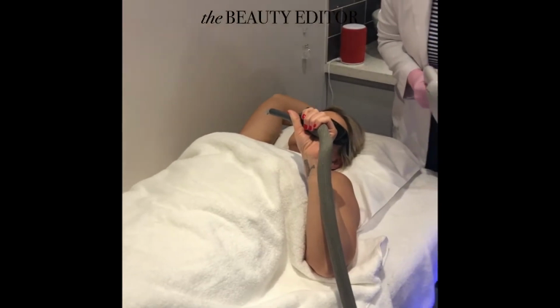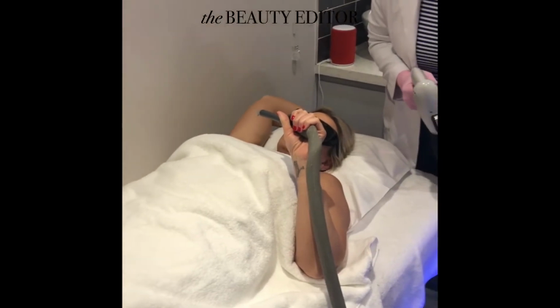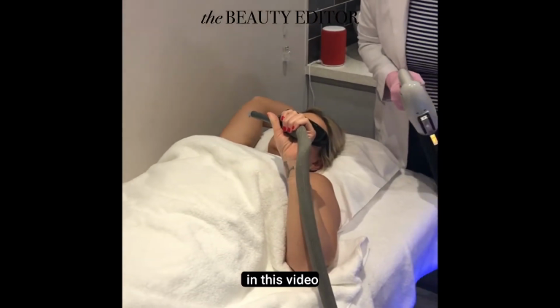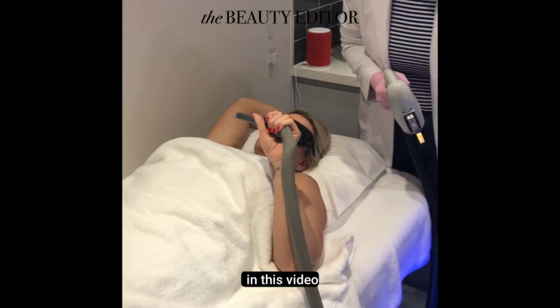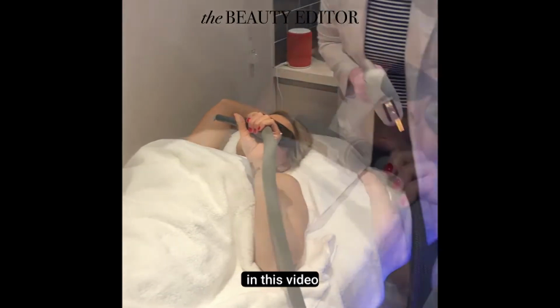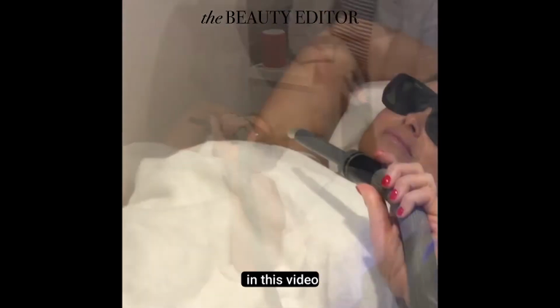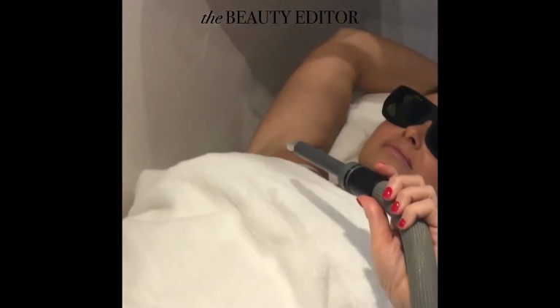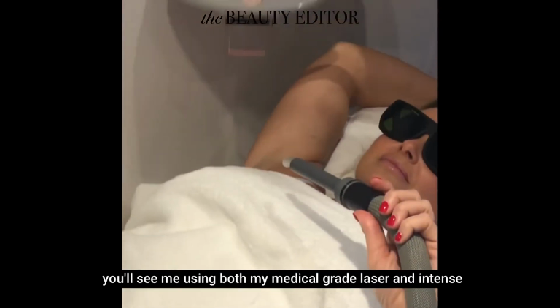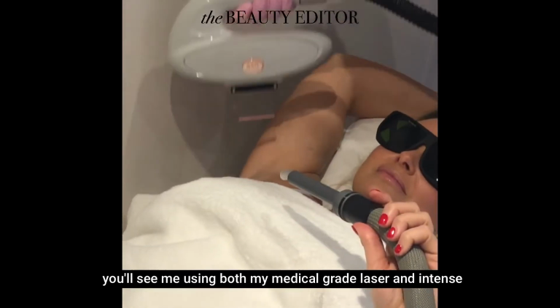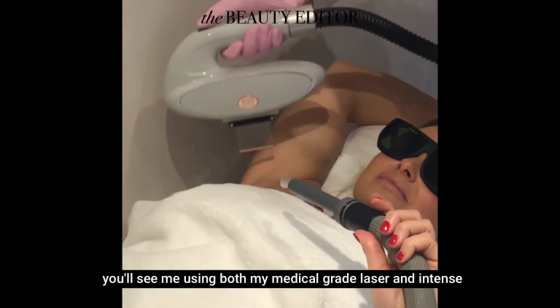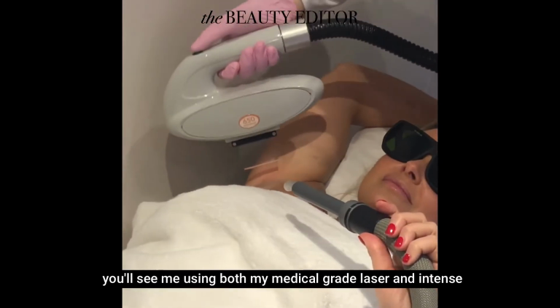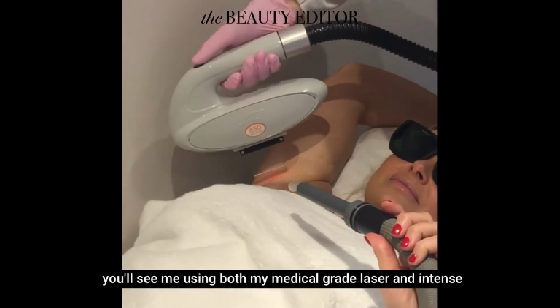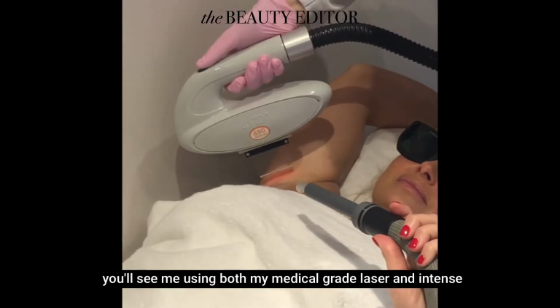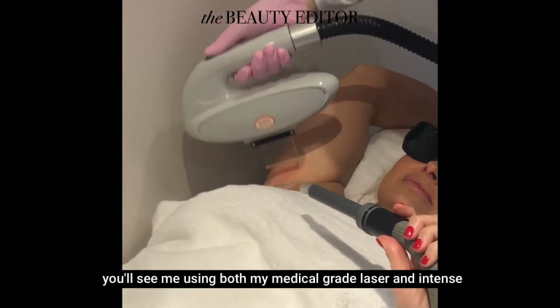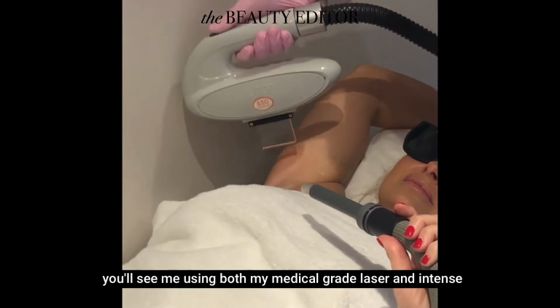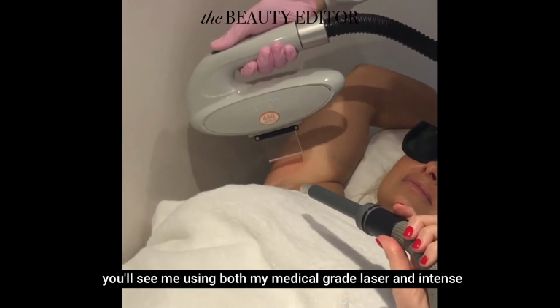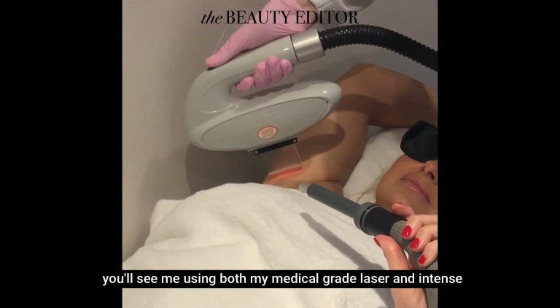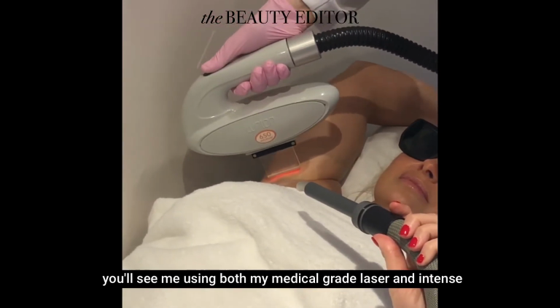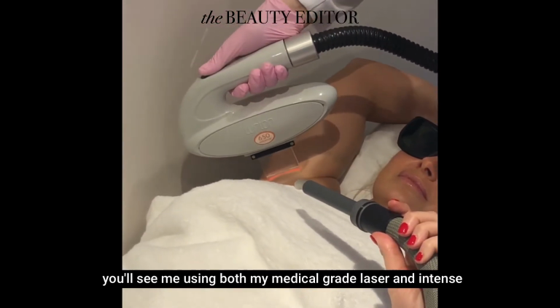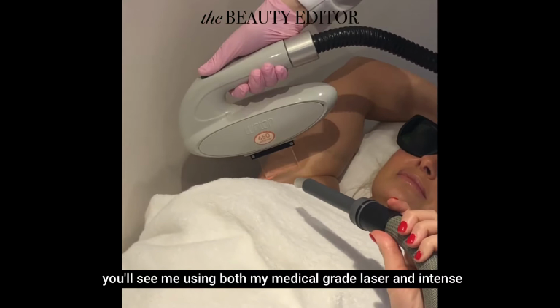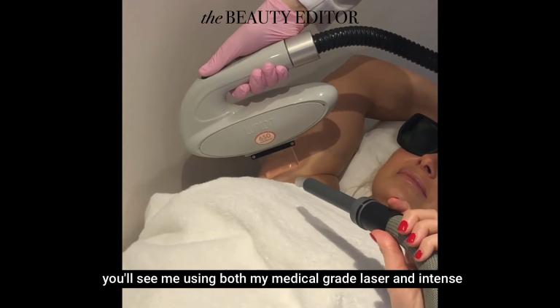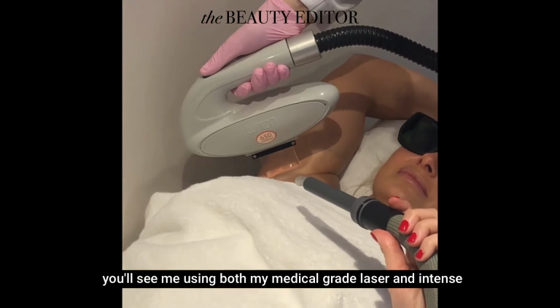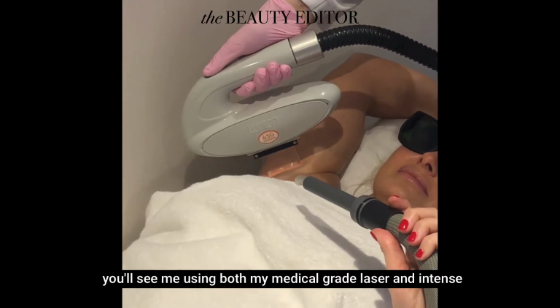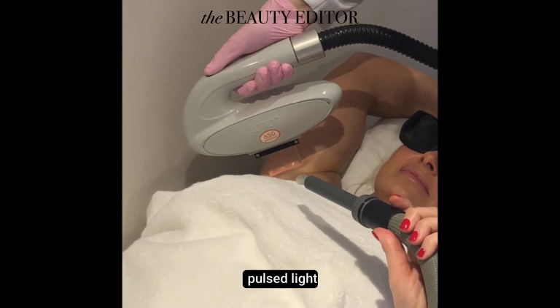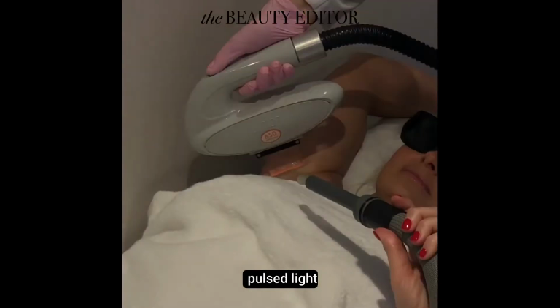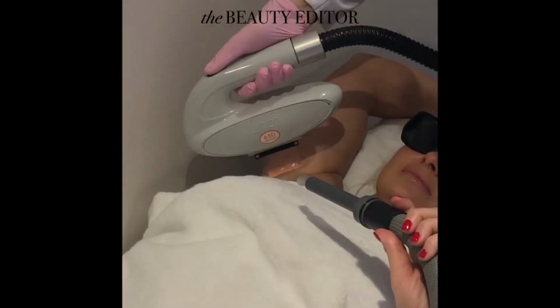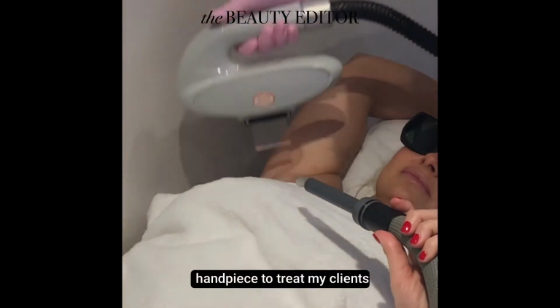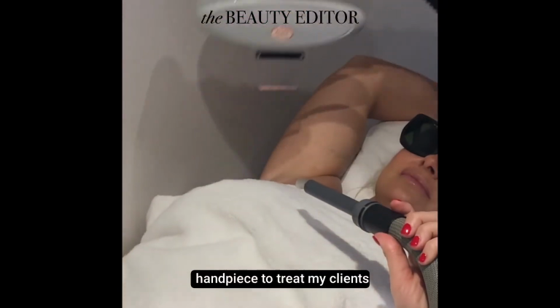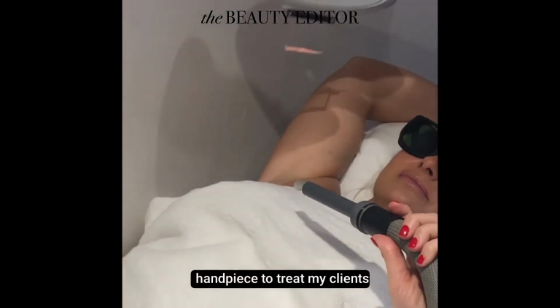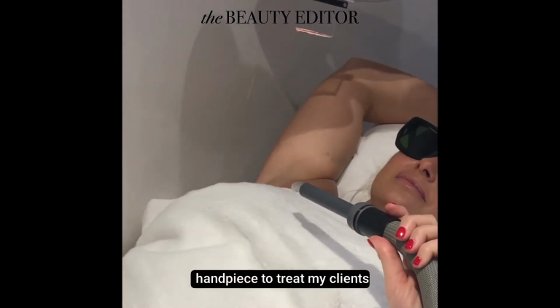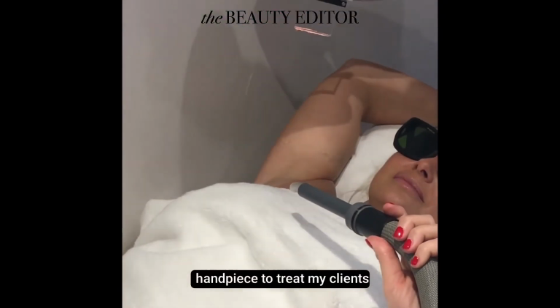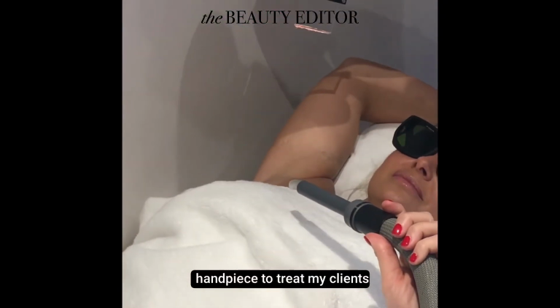In this video, you'll see me using both my medical grade laser and intense pulse light handpiece to treat my clients.